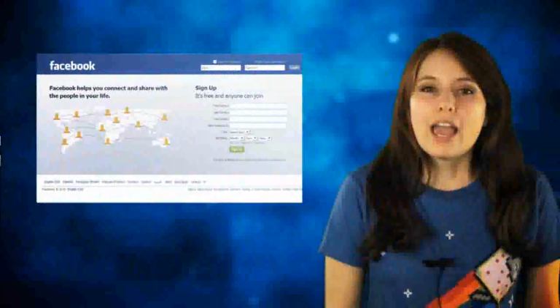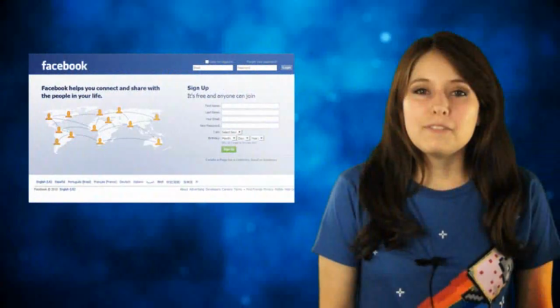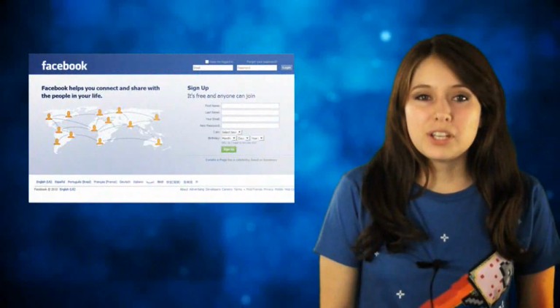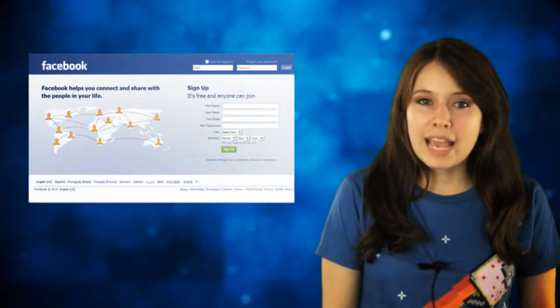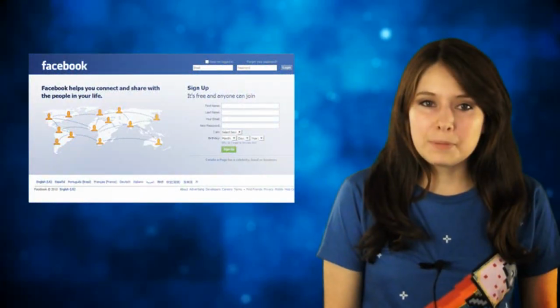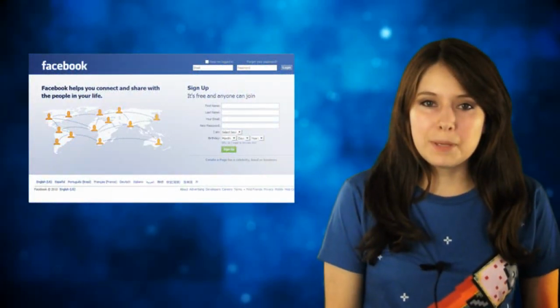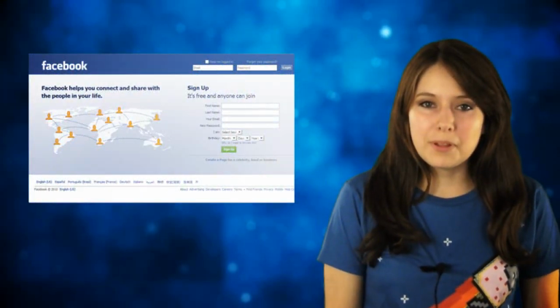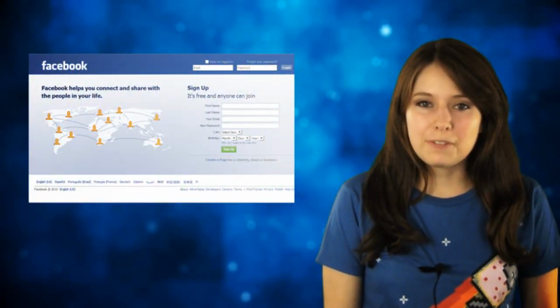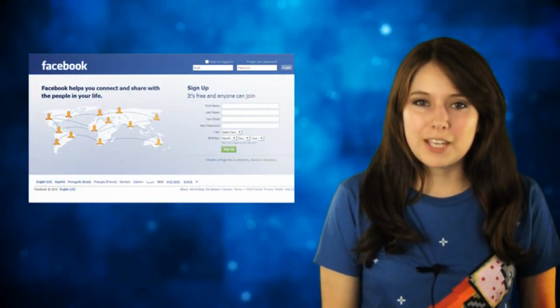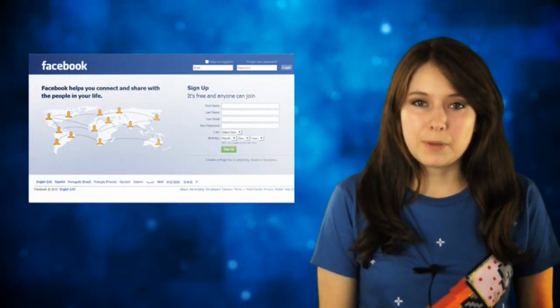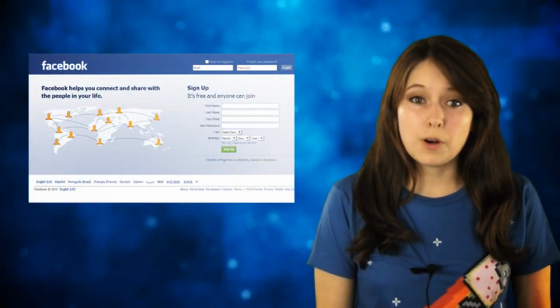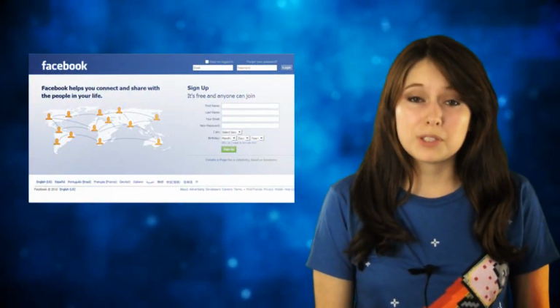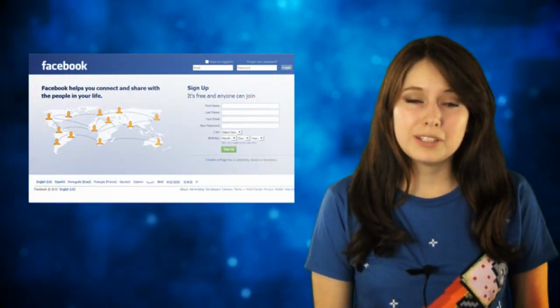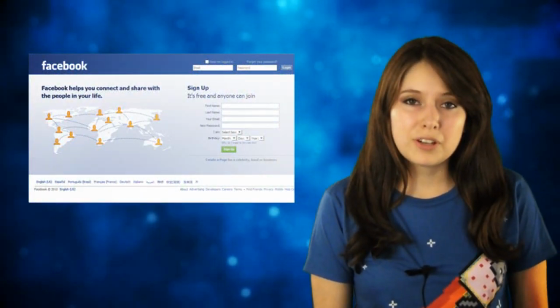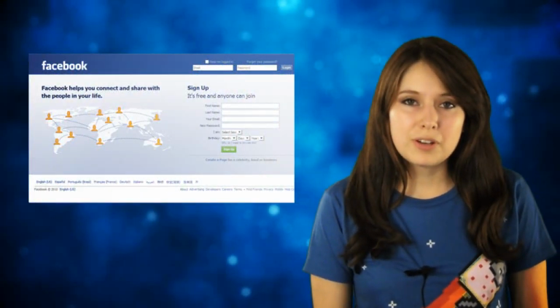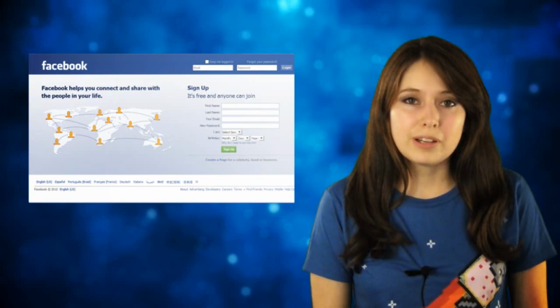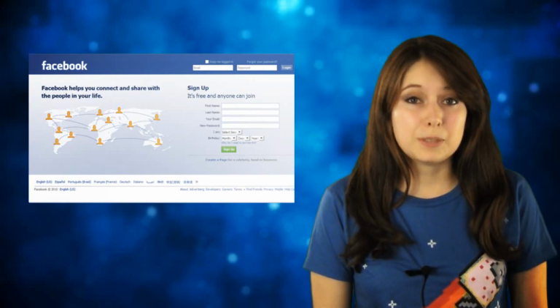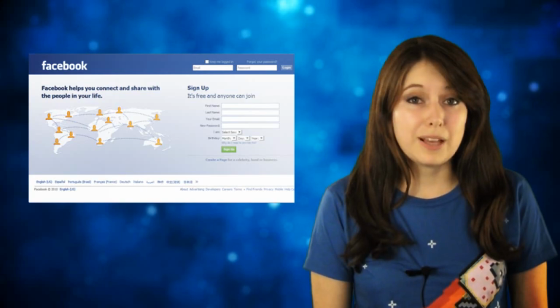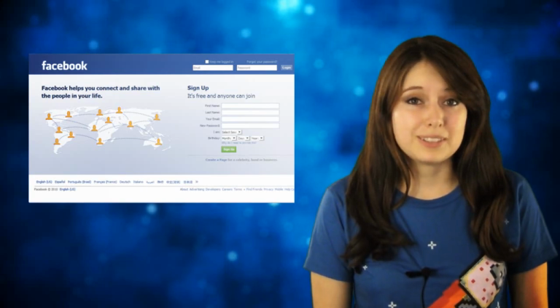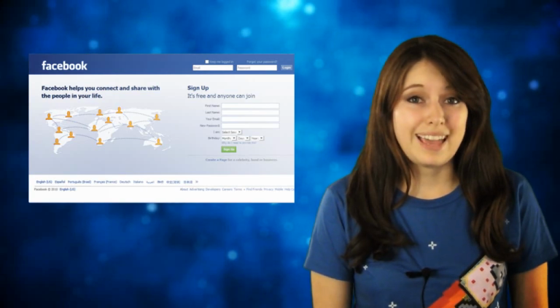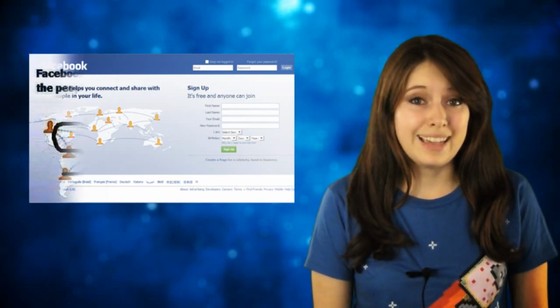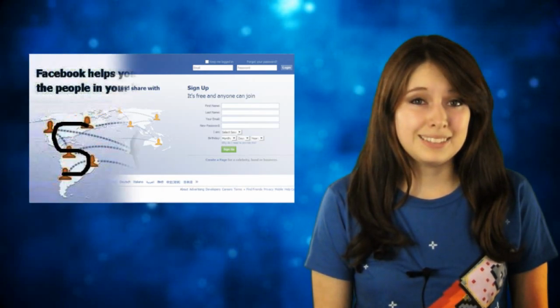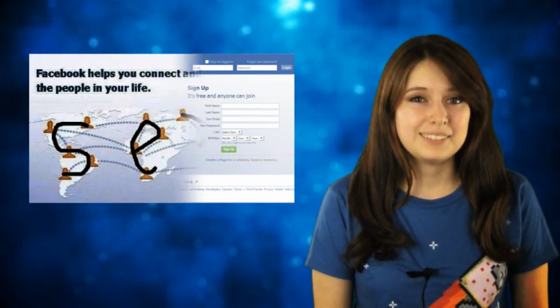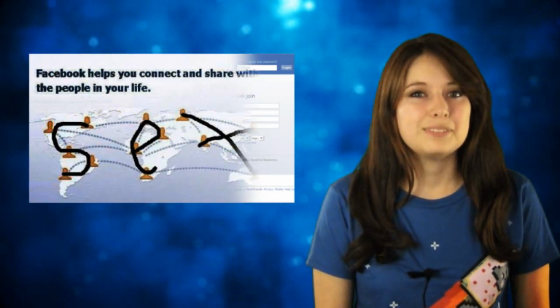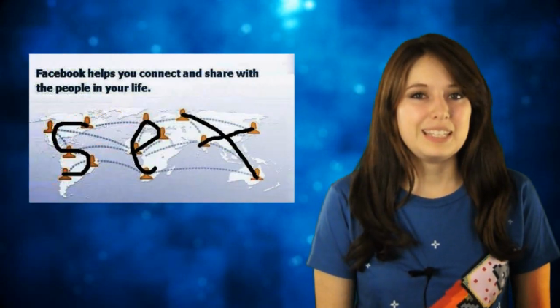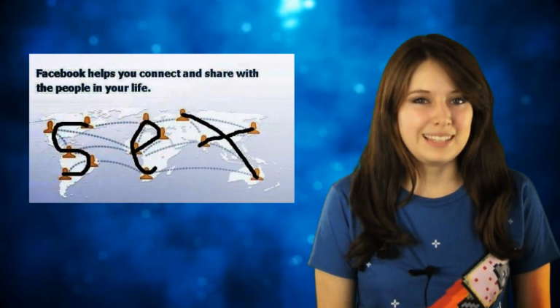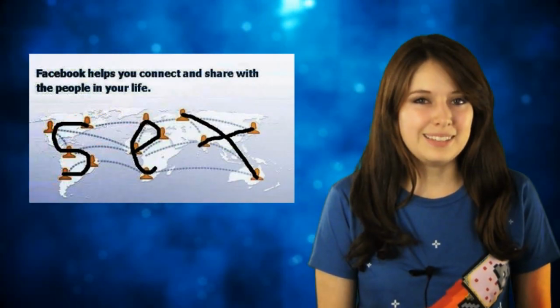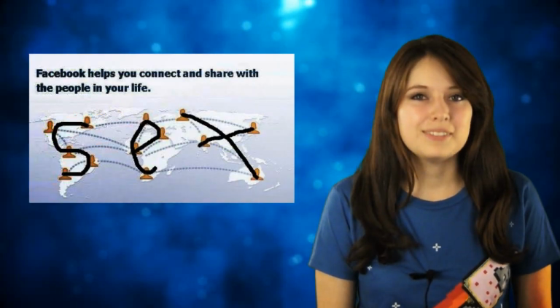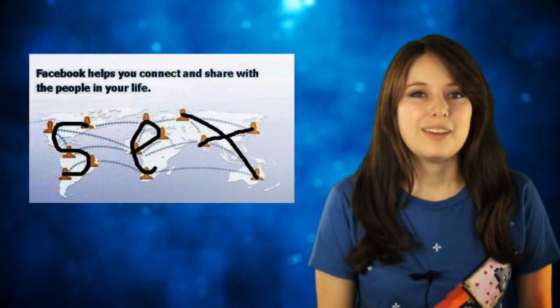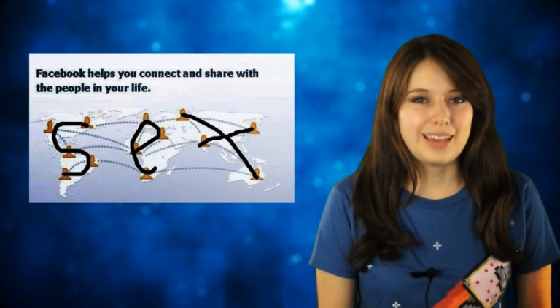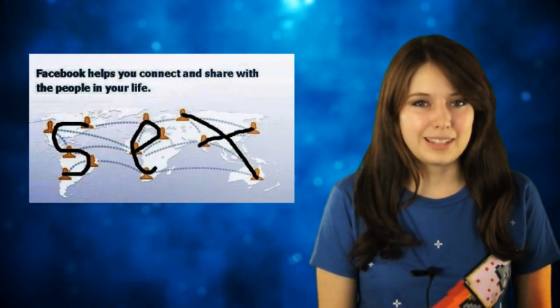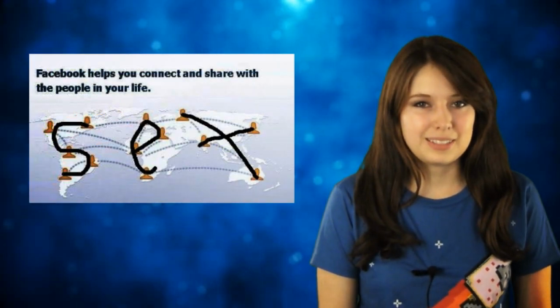If you connect the people on the Facebook home screen logo, it spells S-E-X.